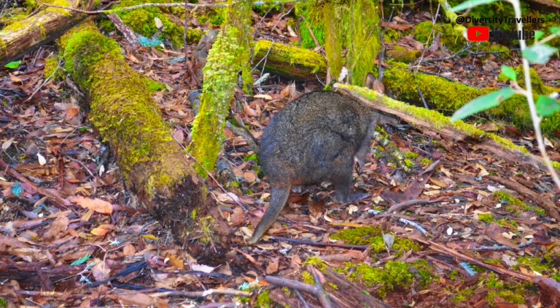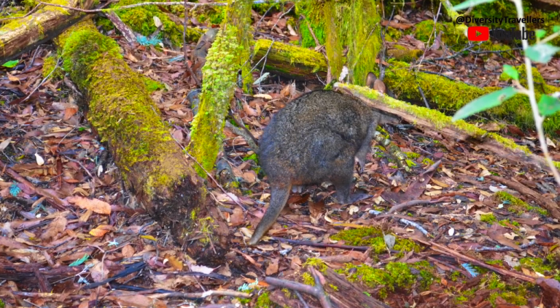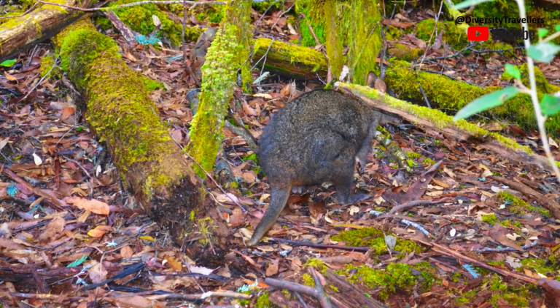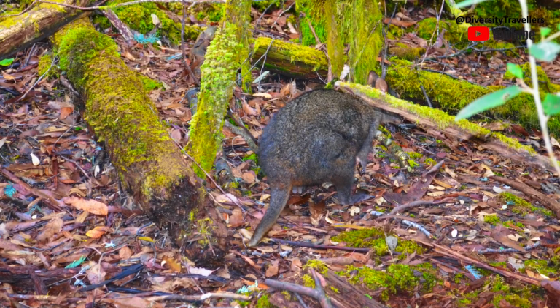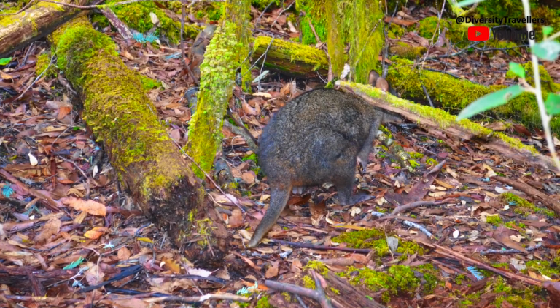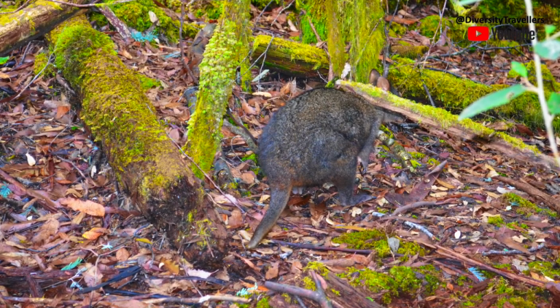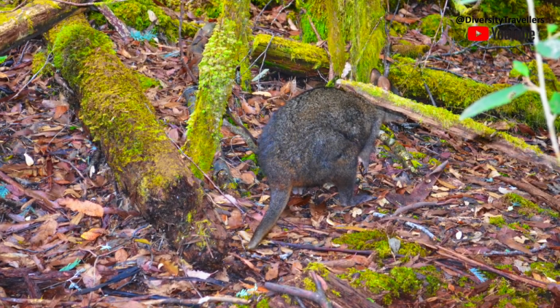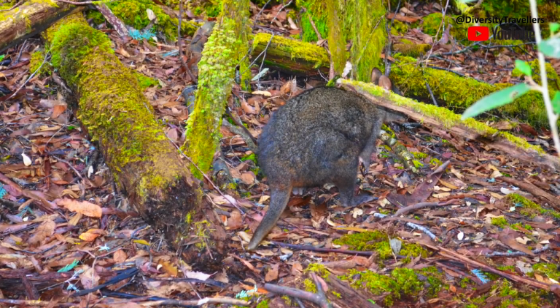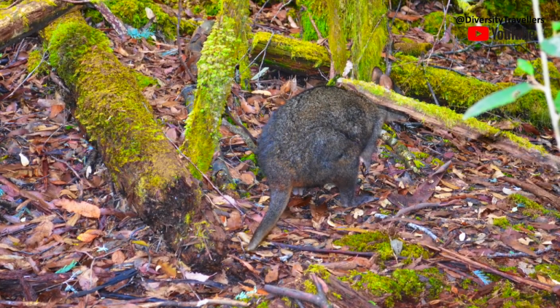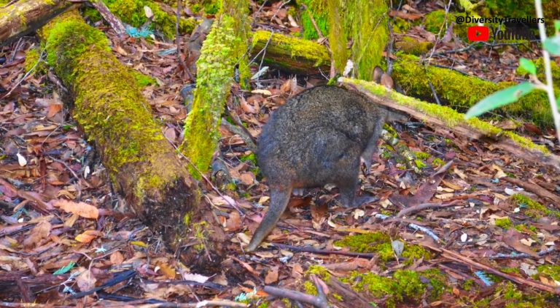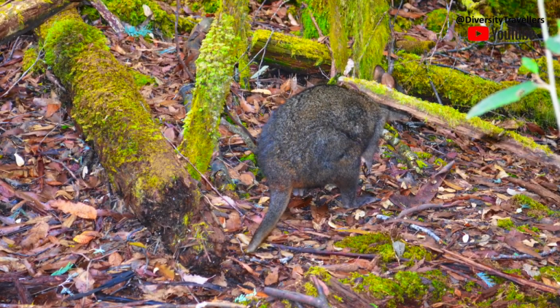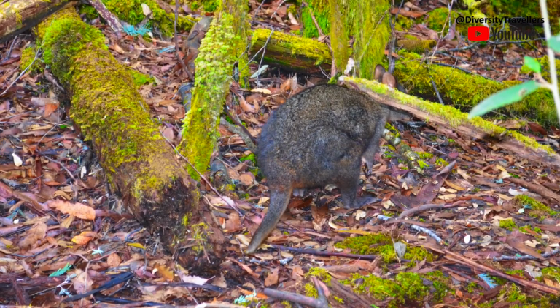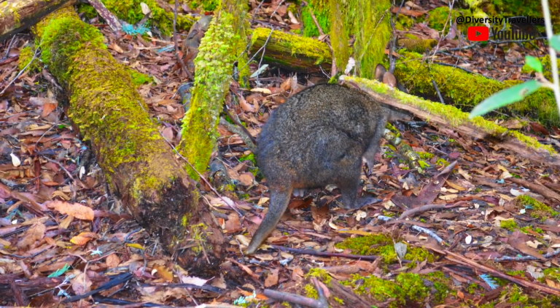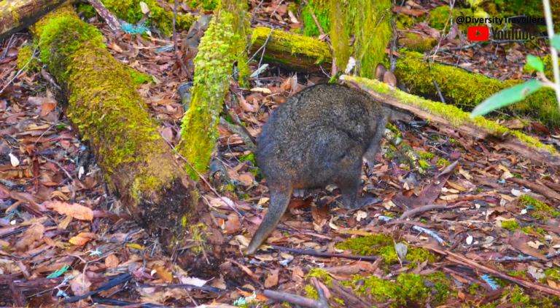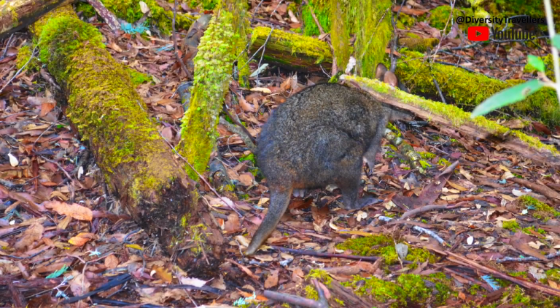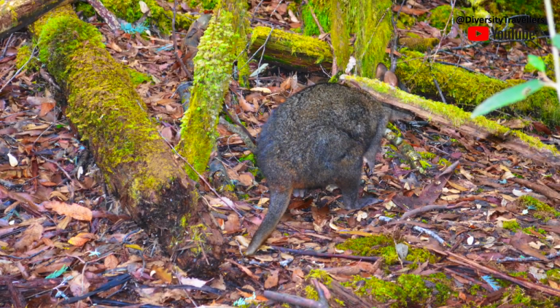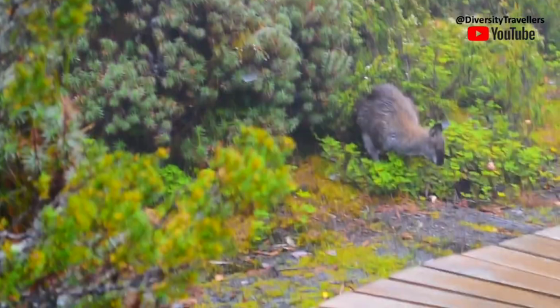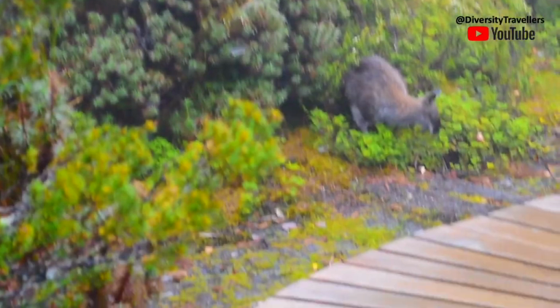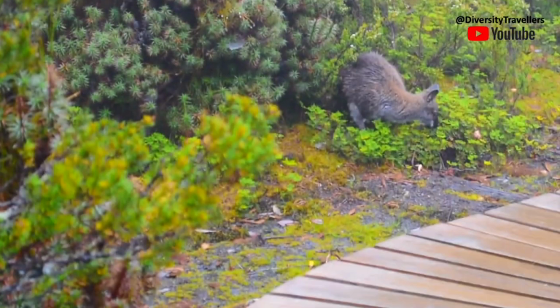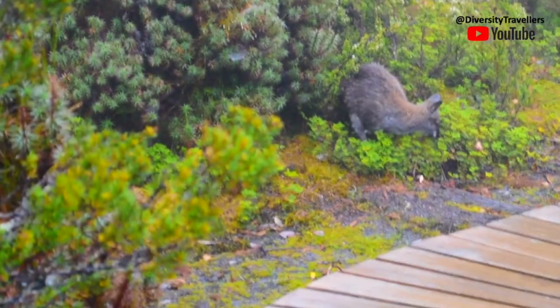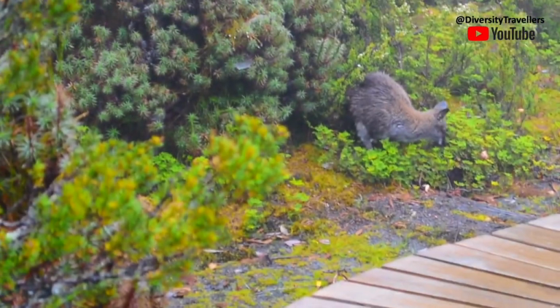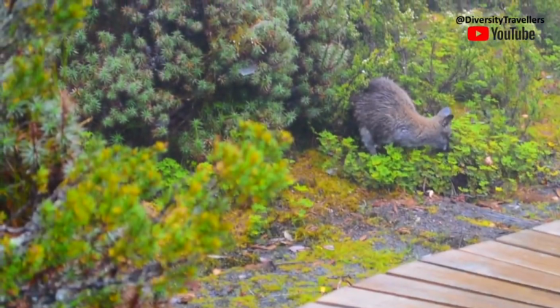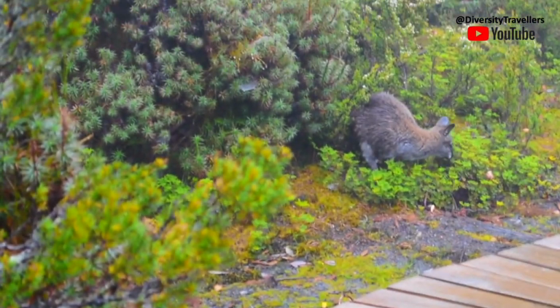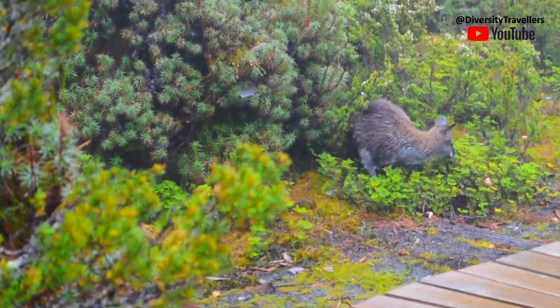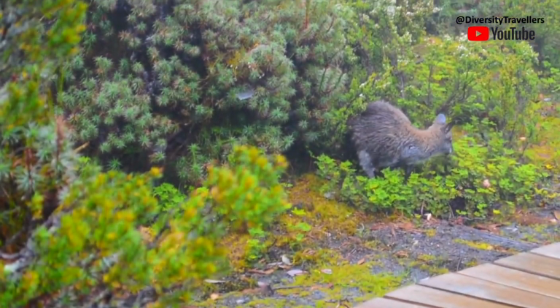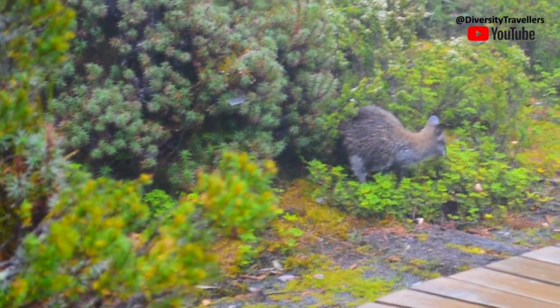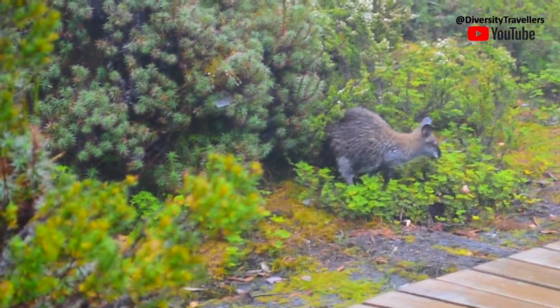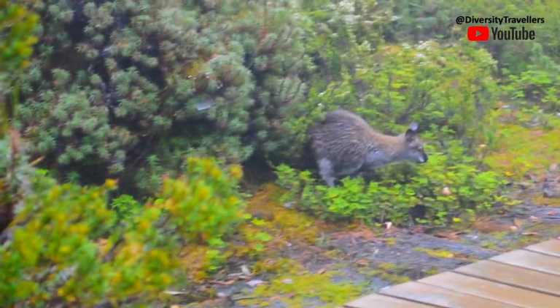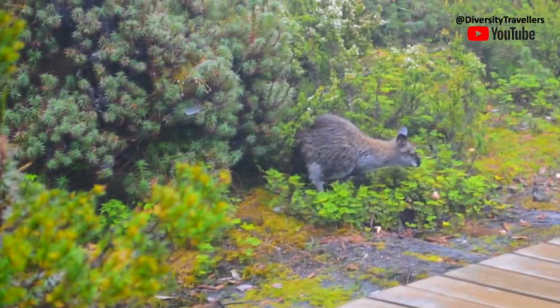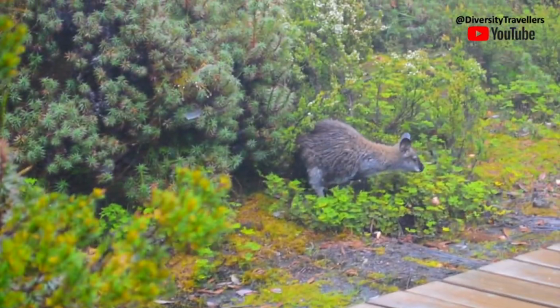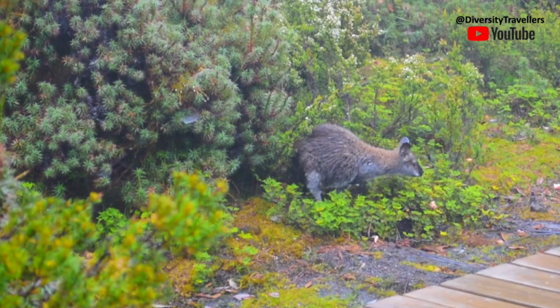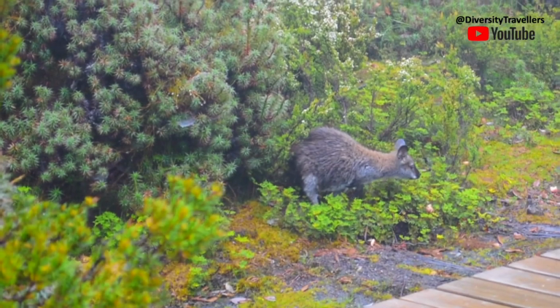Interestingly, we met a wallaby roaming around for food. That was a great moment to photograph.